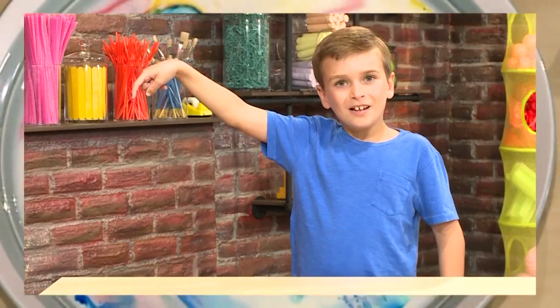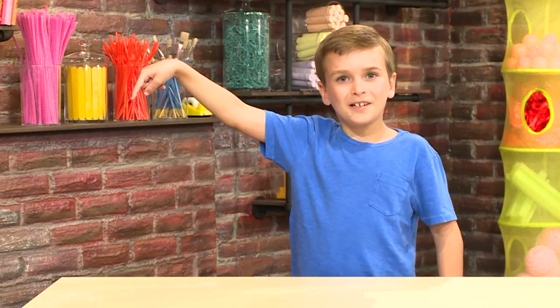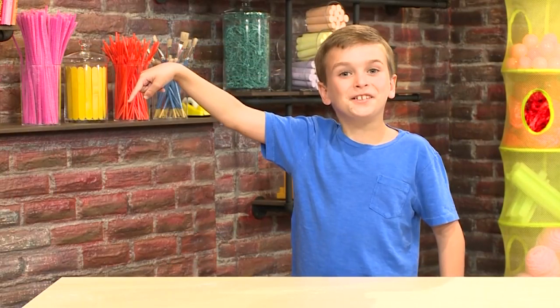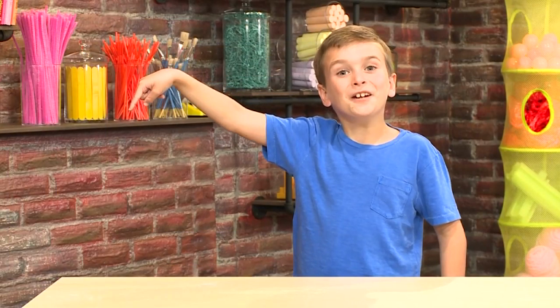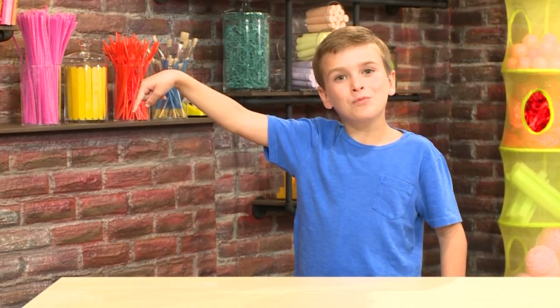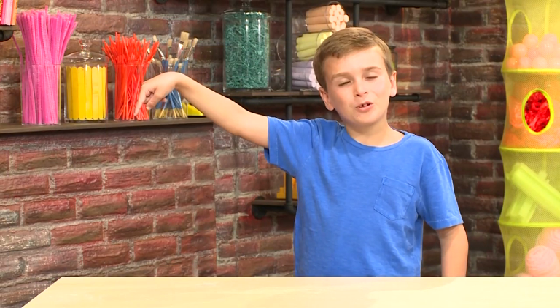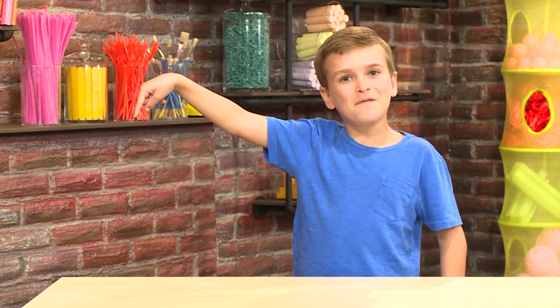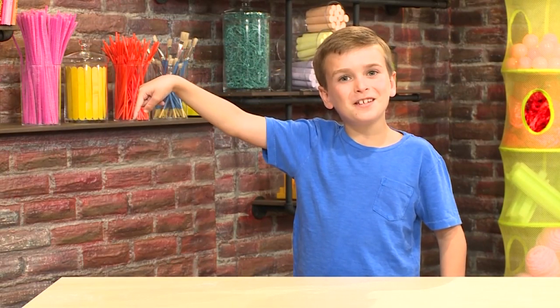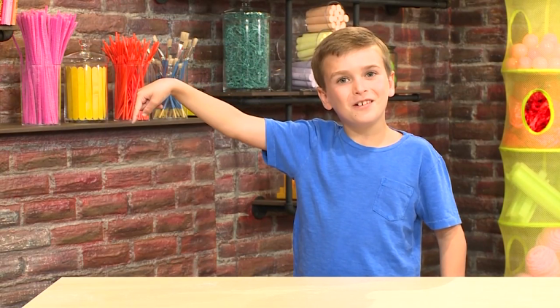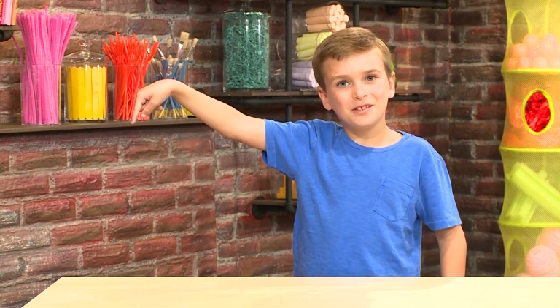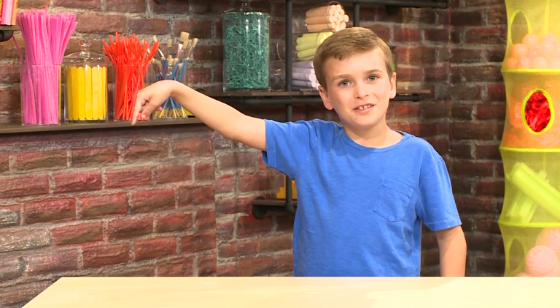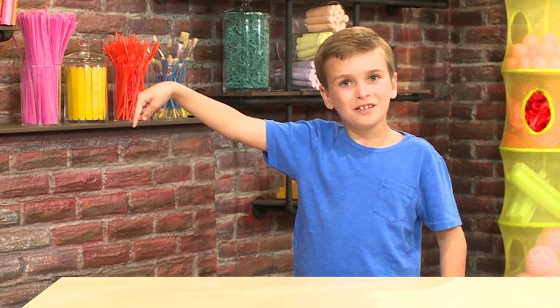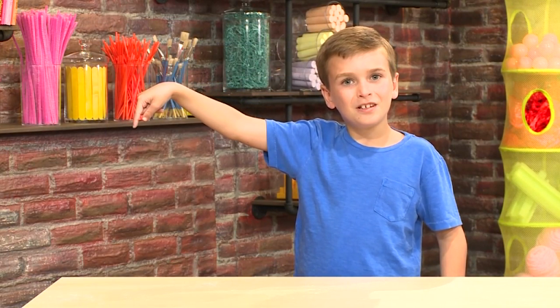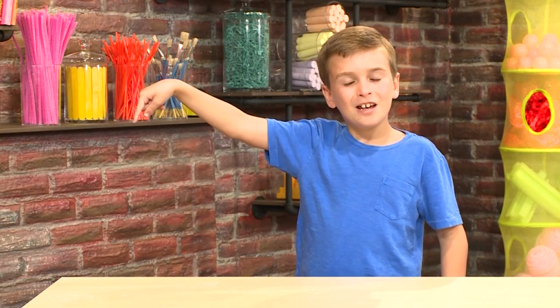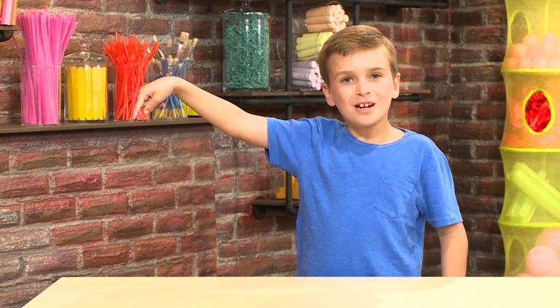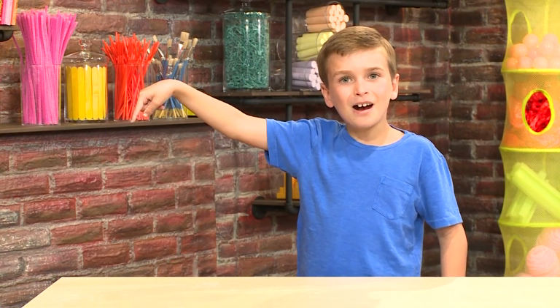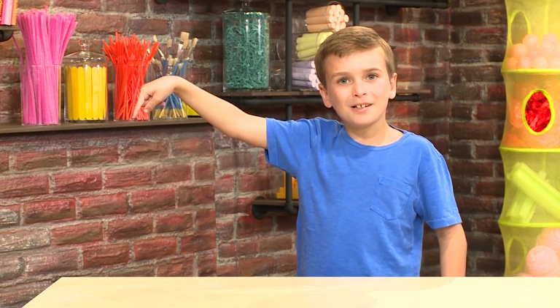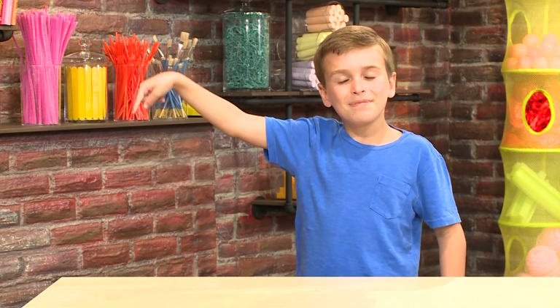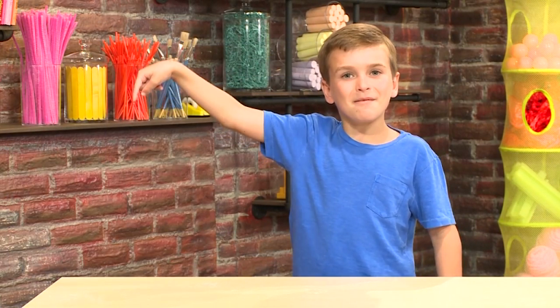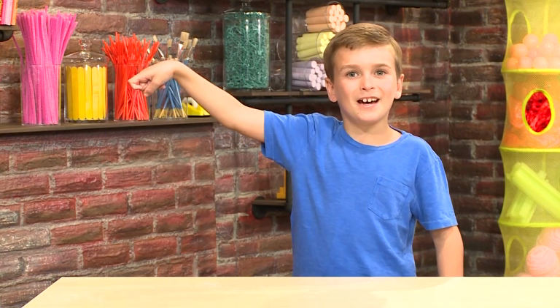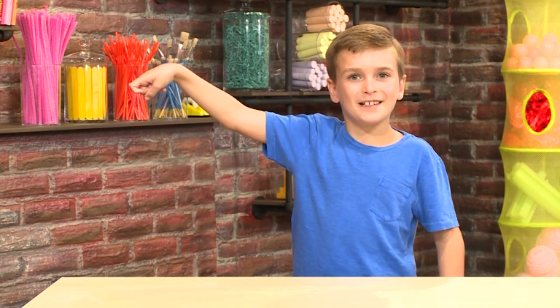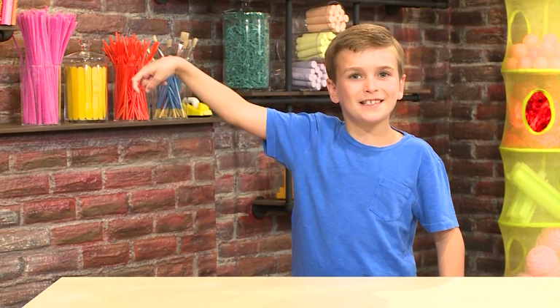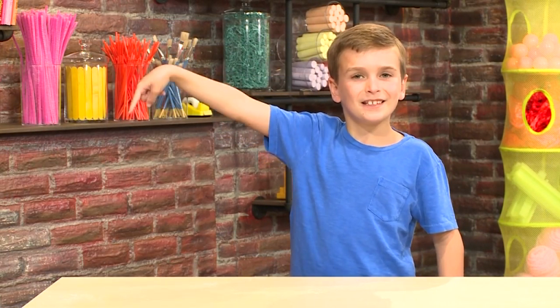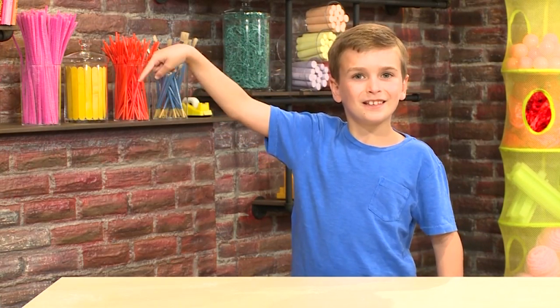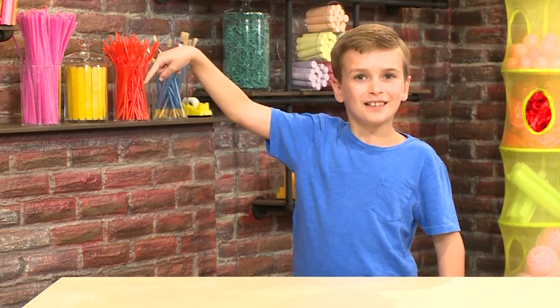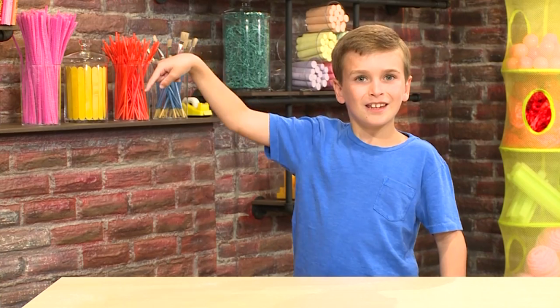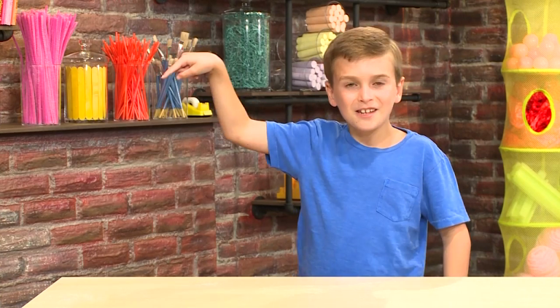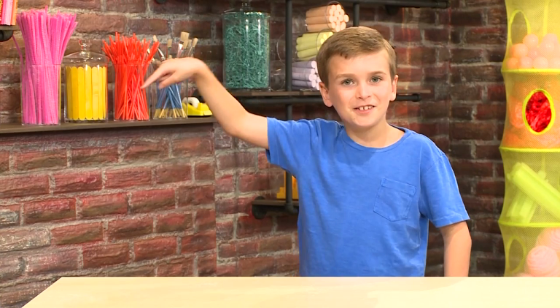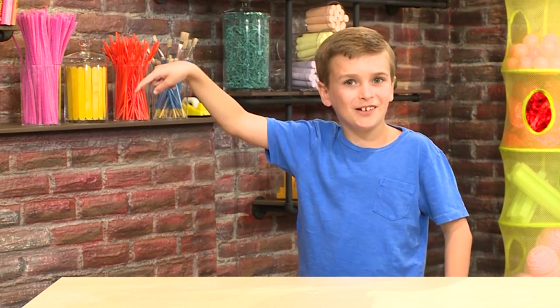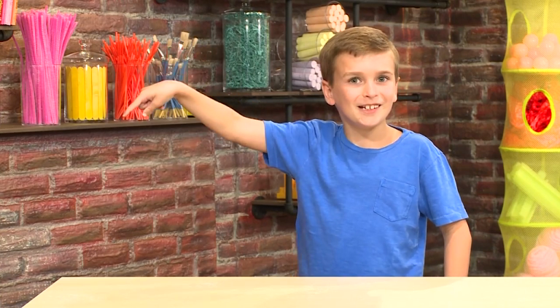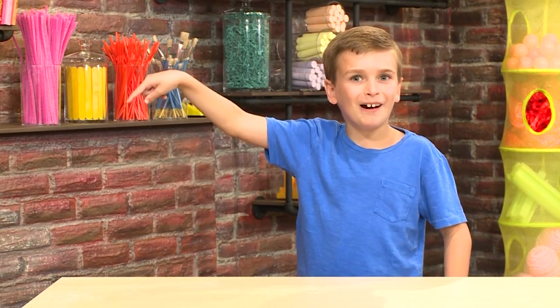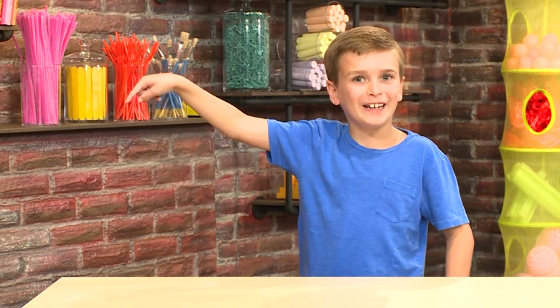Touch here for more great videos. Come on, come play with us. You can do it. Come on.